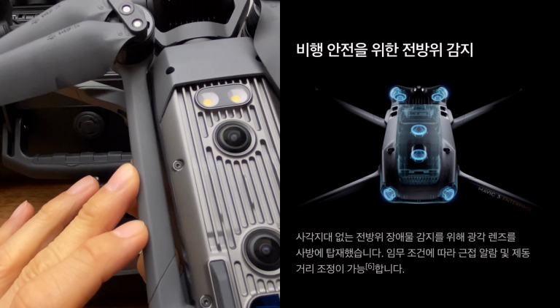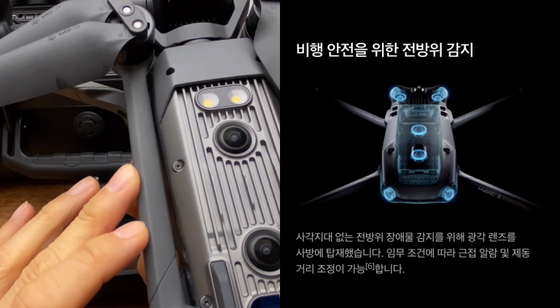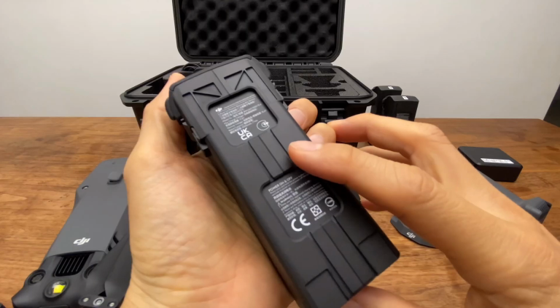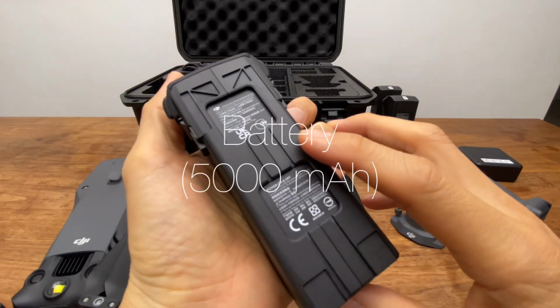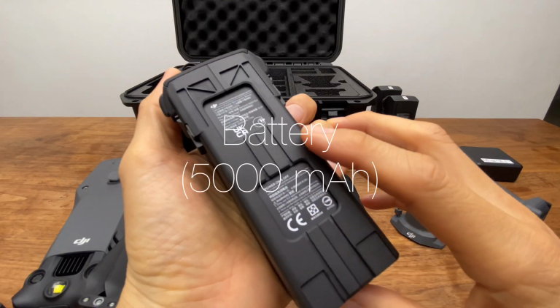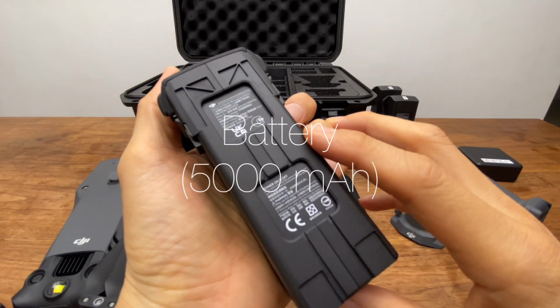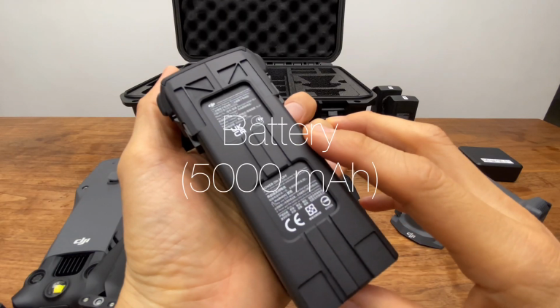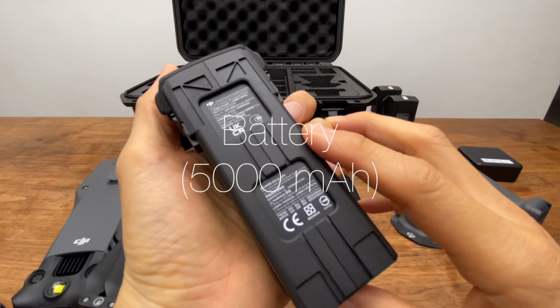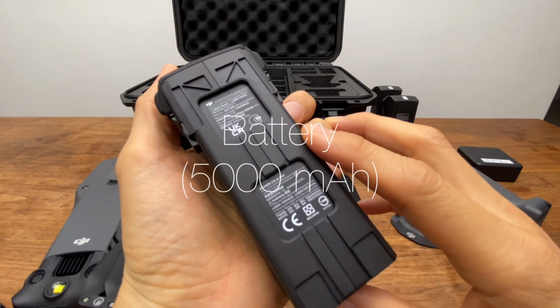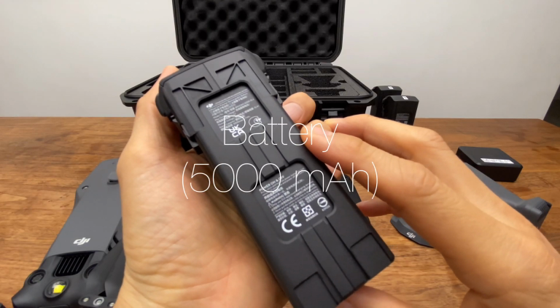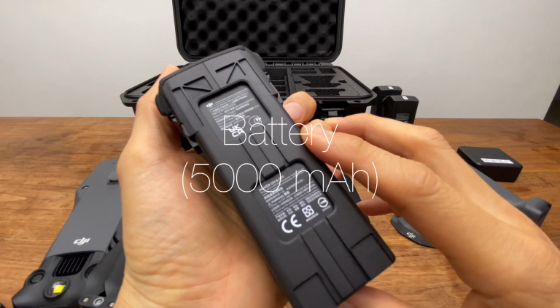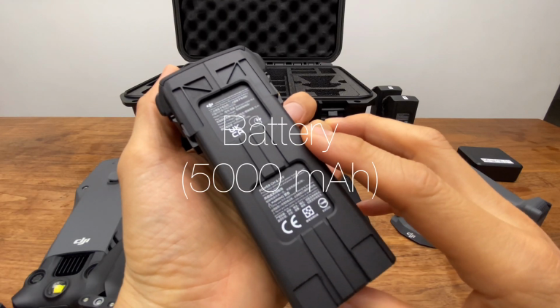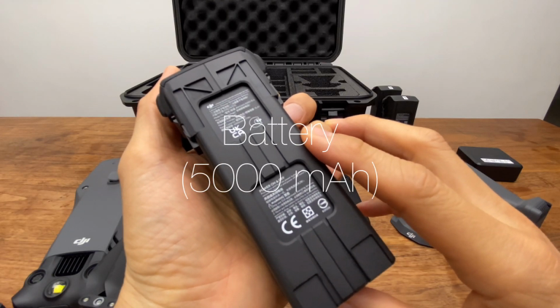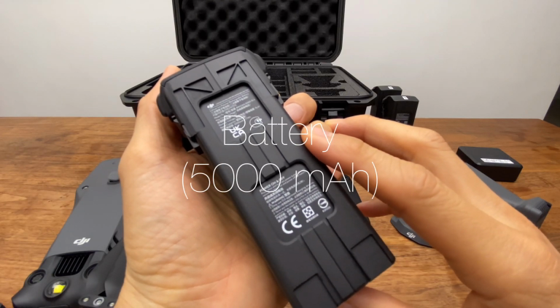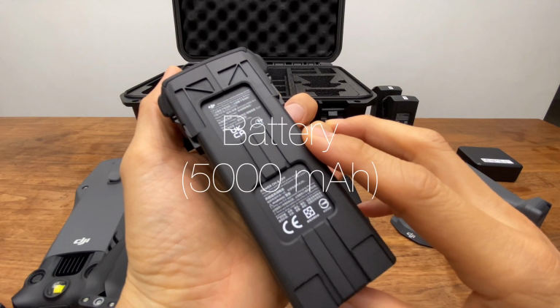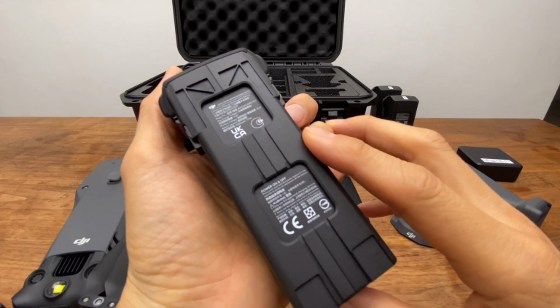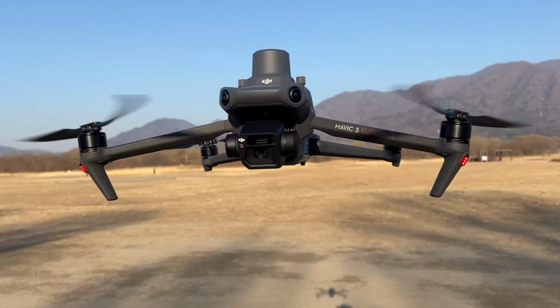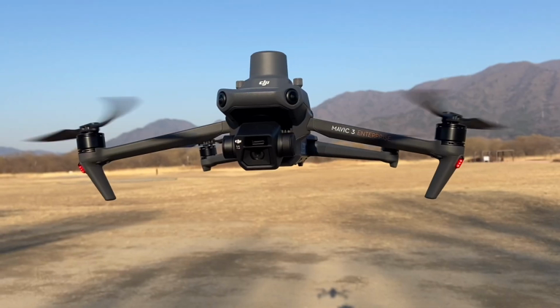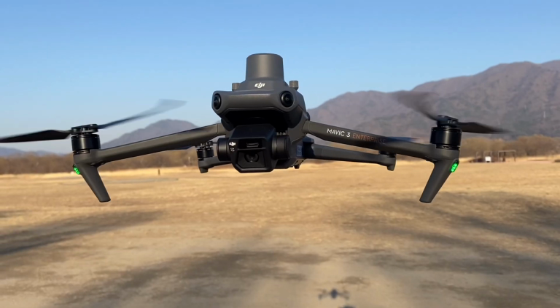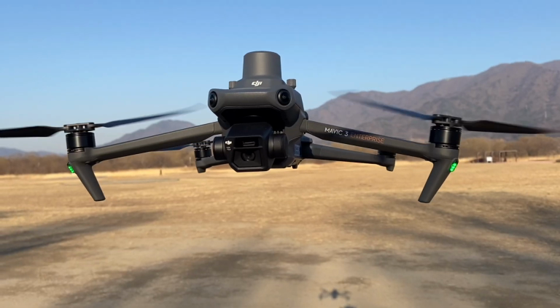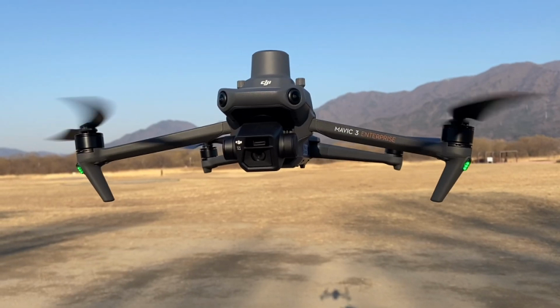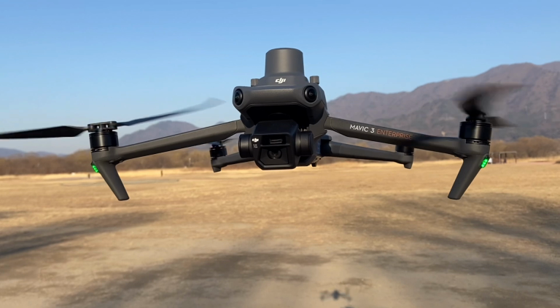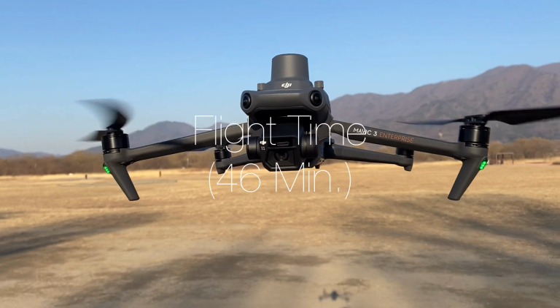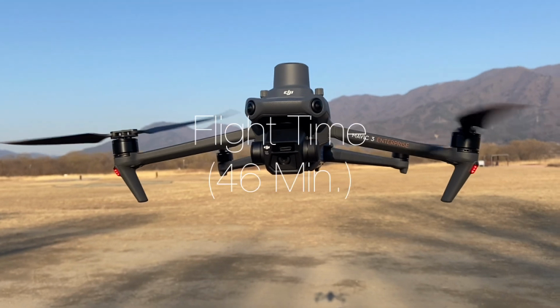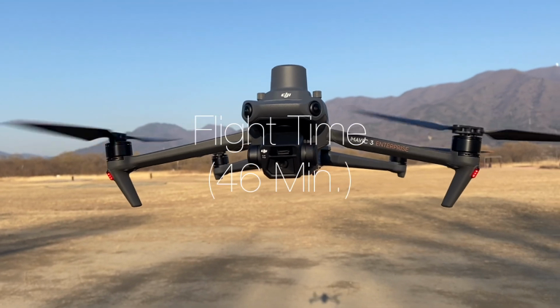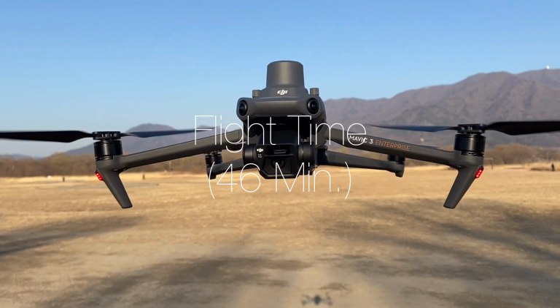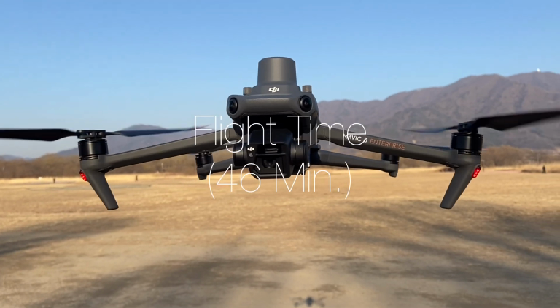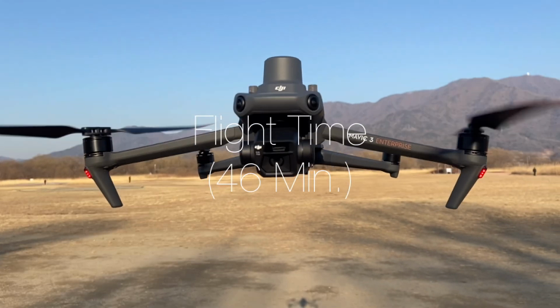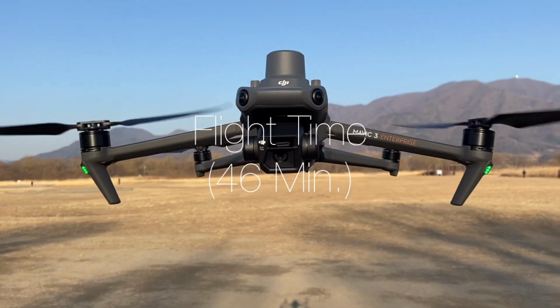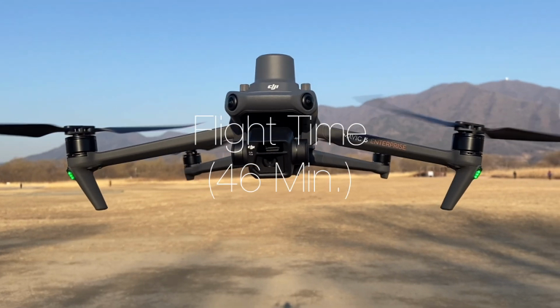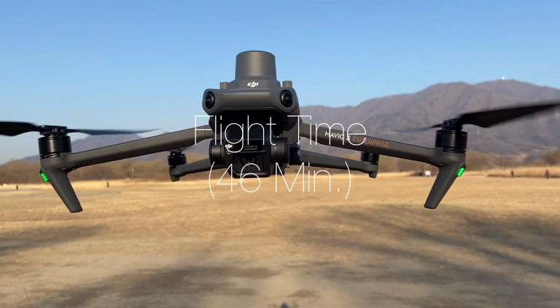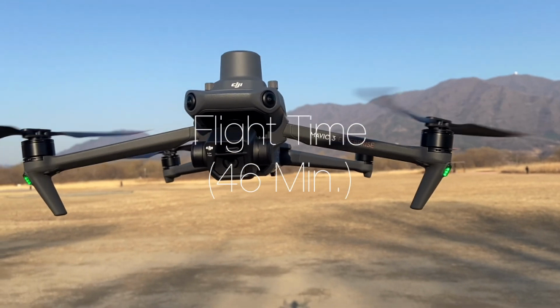The battery is lithium-ion, which is 5,000mAh, and the most important point is the Mavic 3 has 46 minutes of flight time.